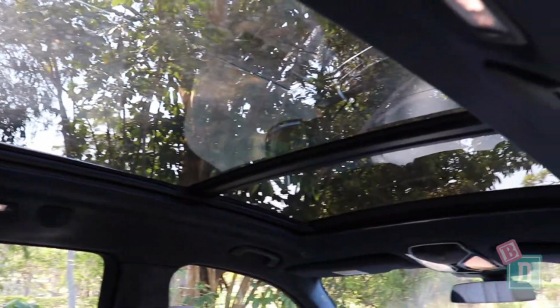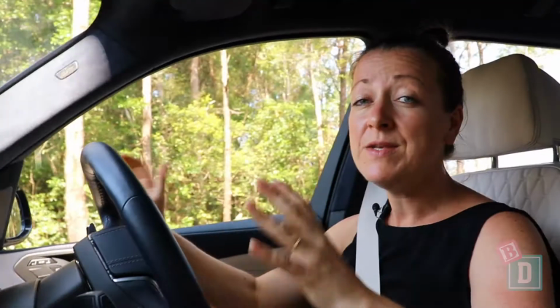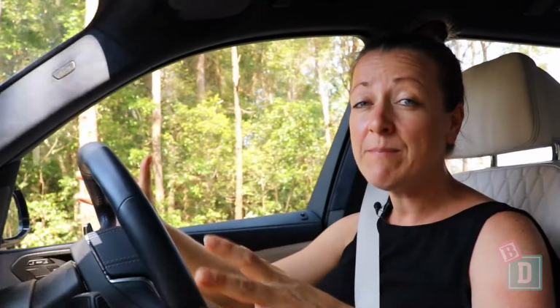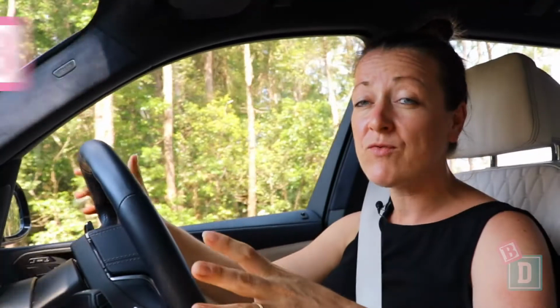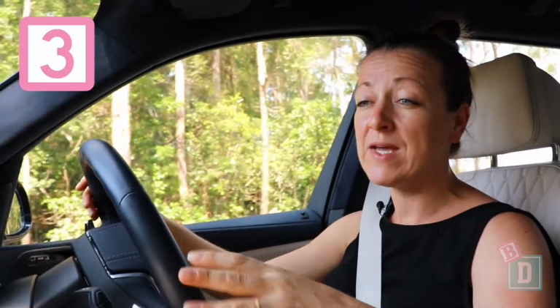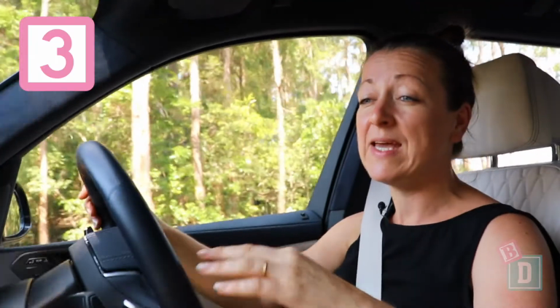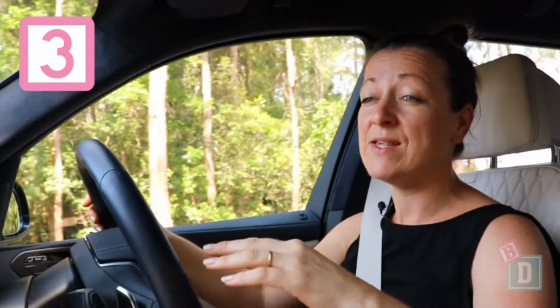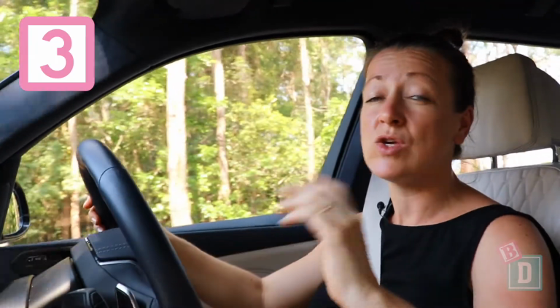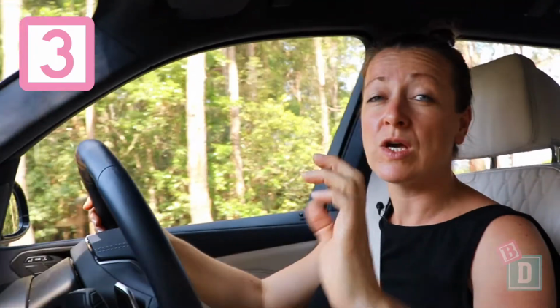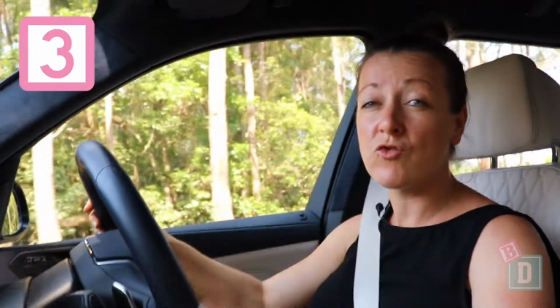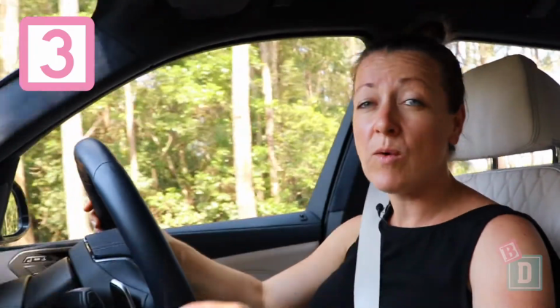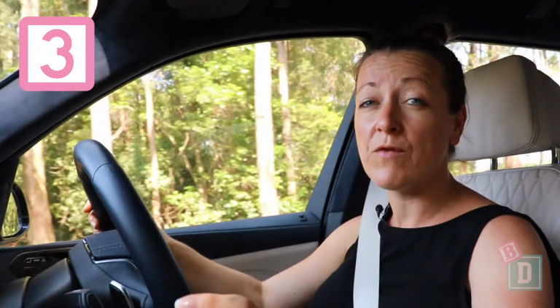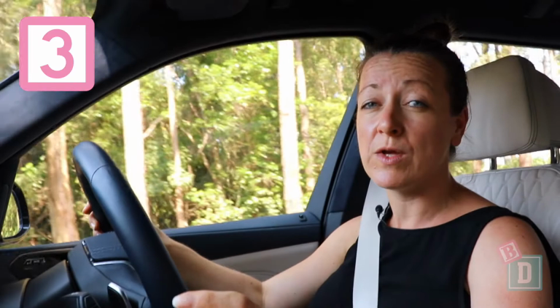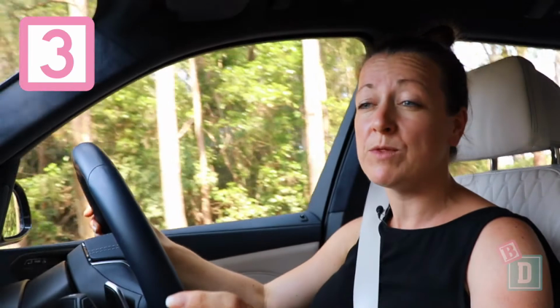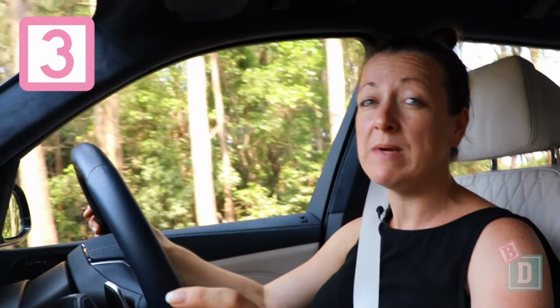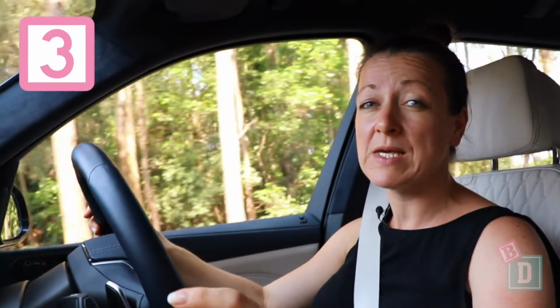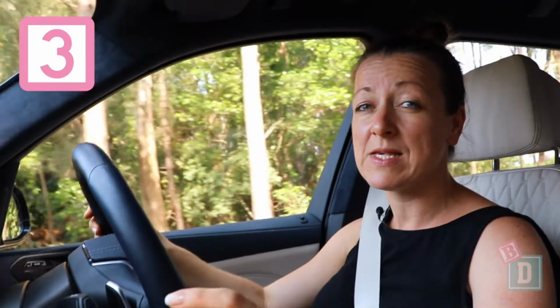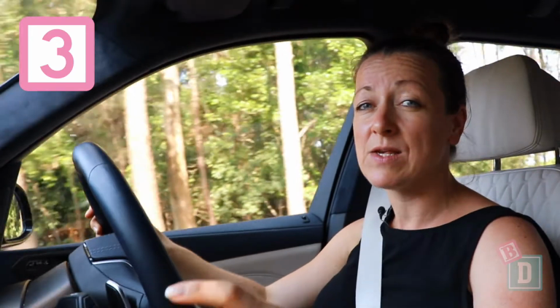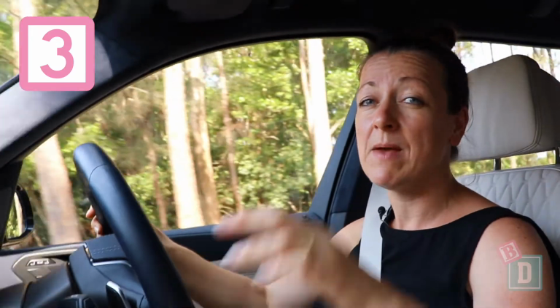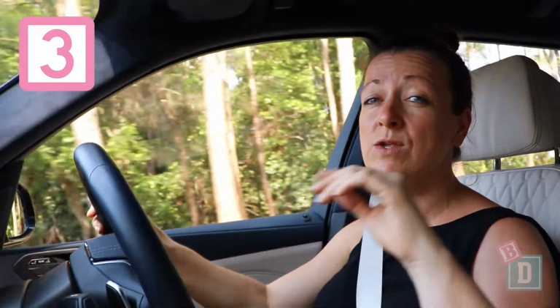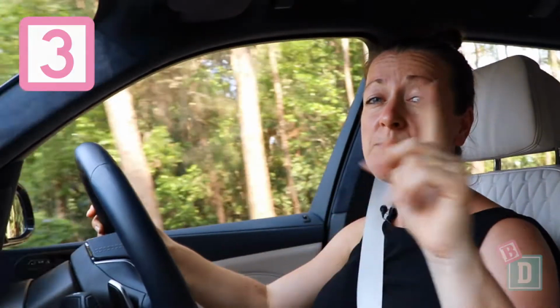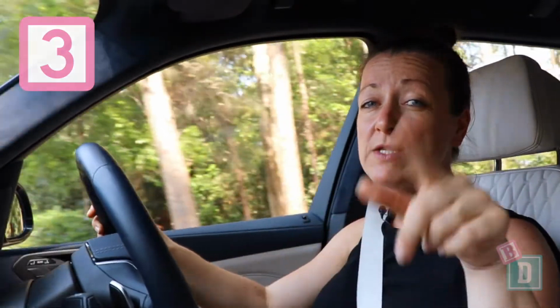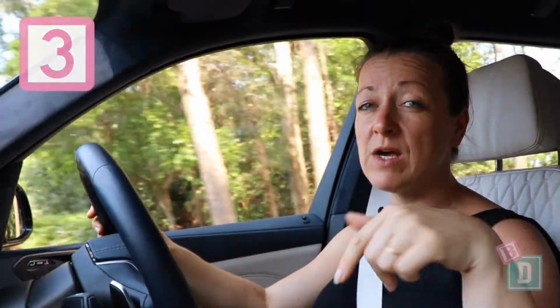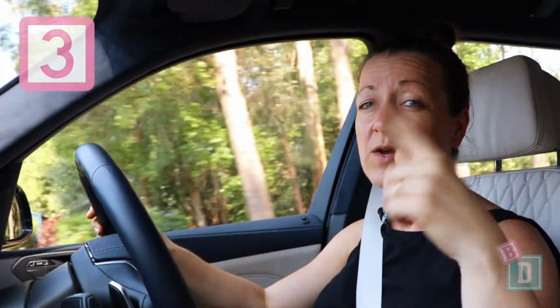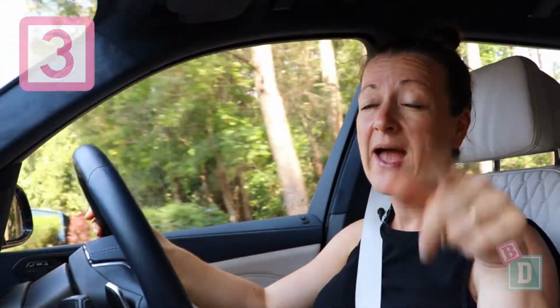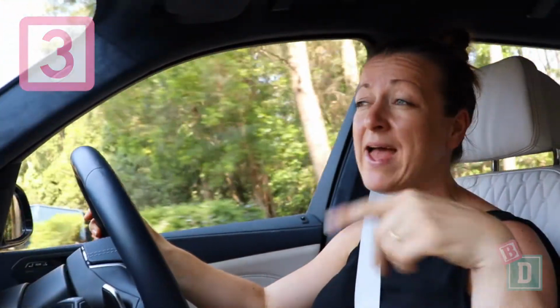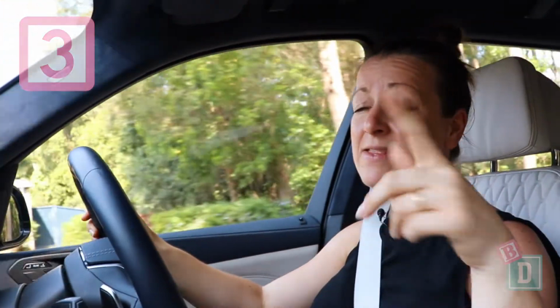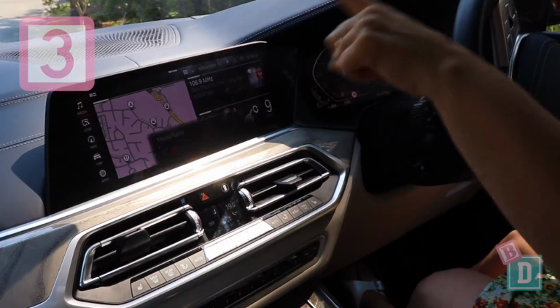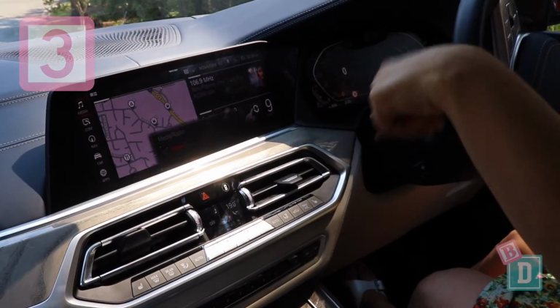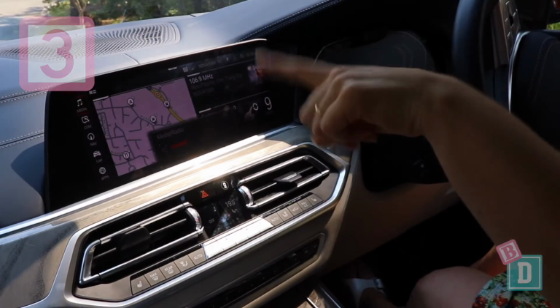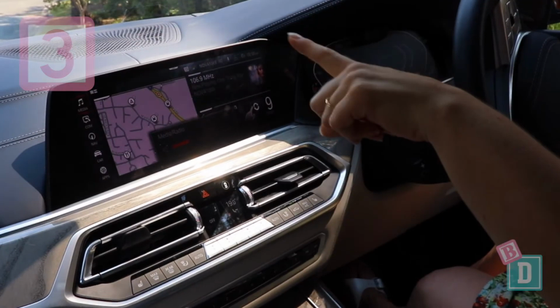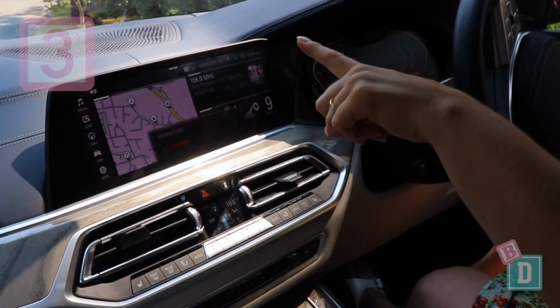Number three is you can control the volume of the media system just by turning your hand in front of the screen.